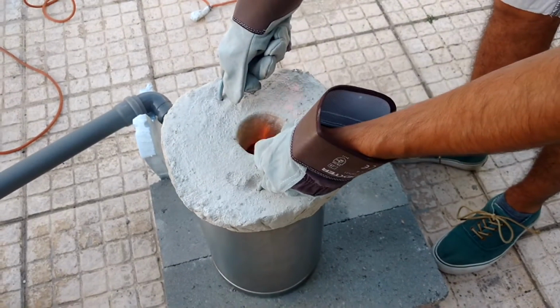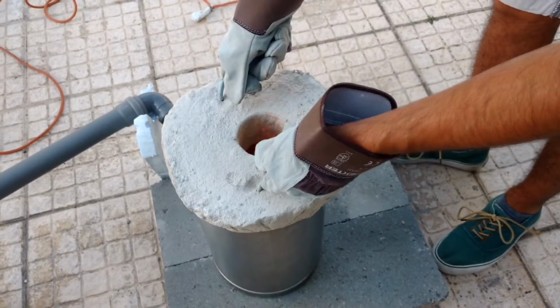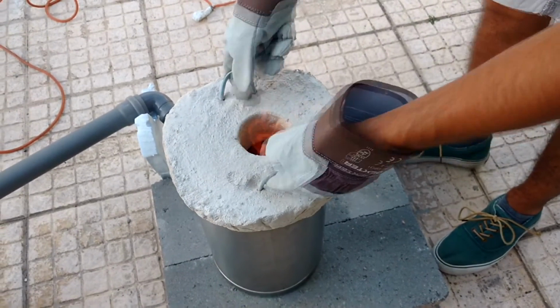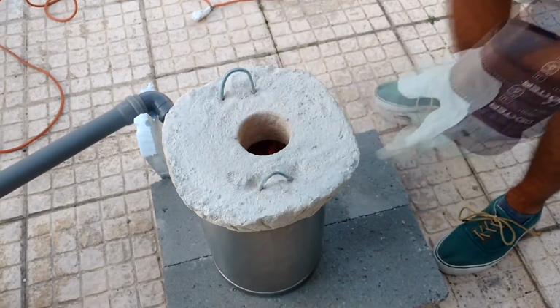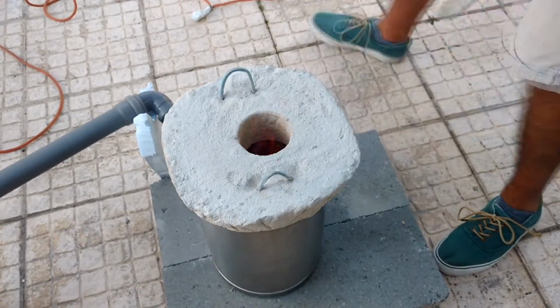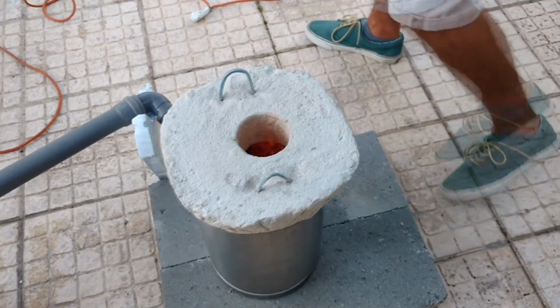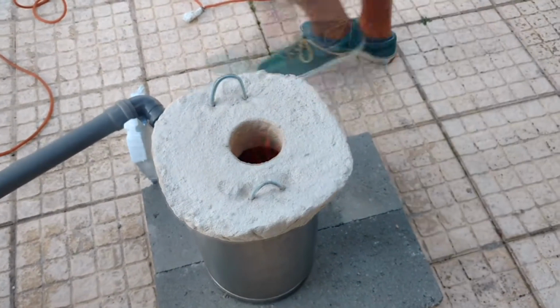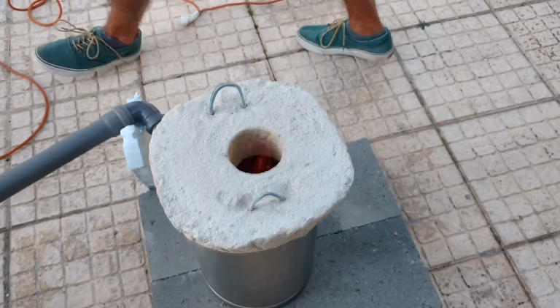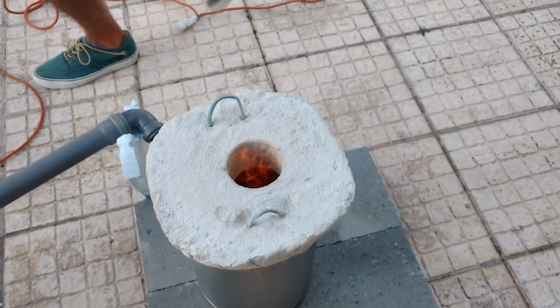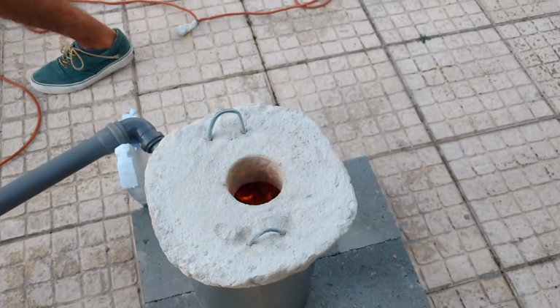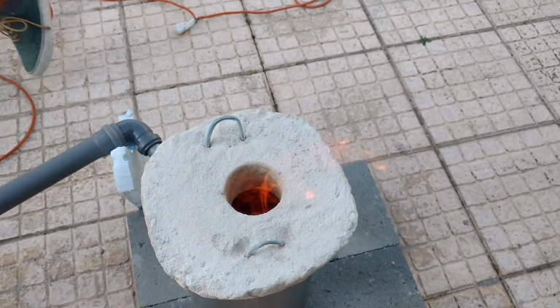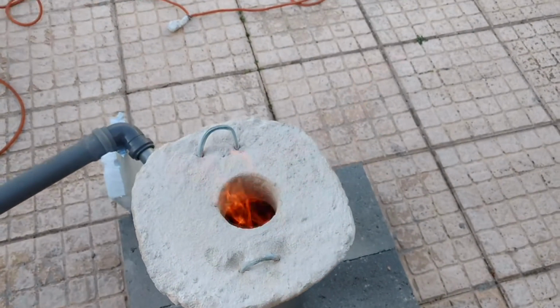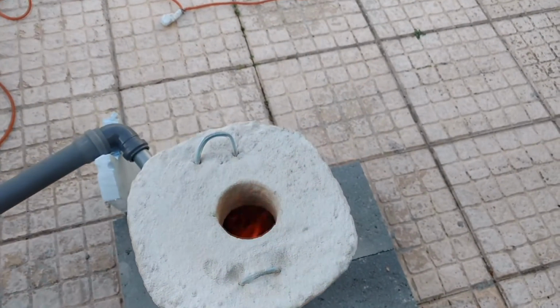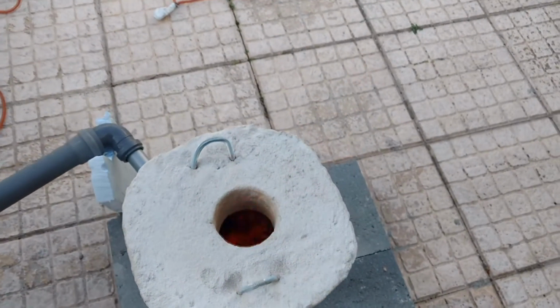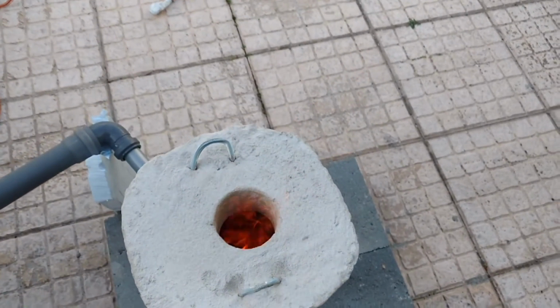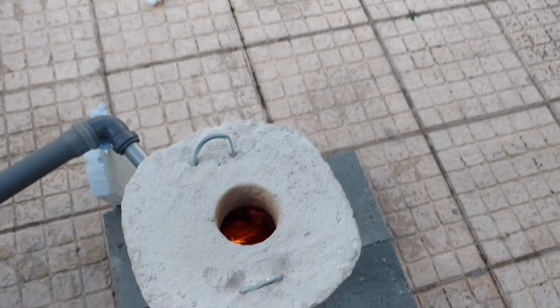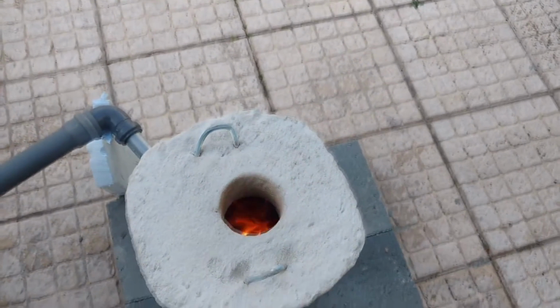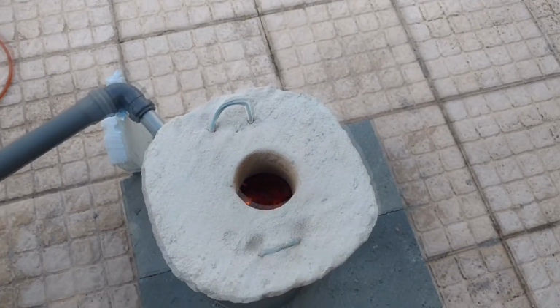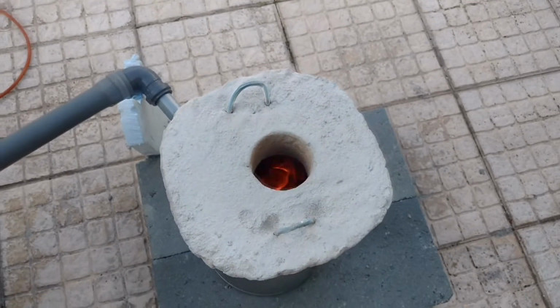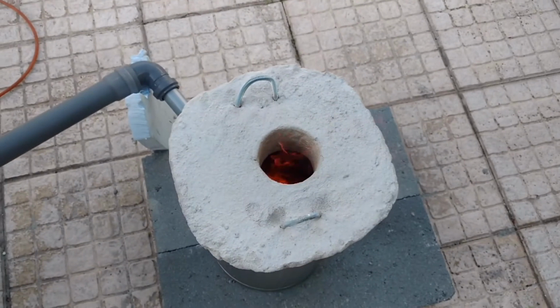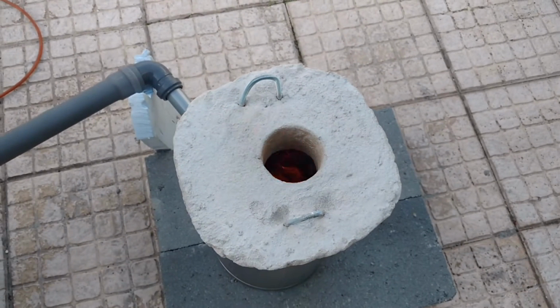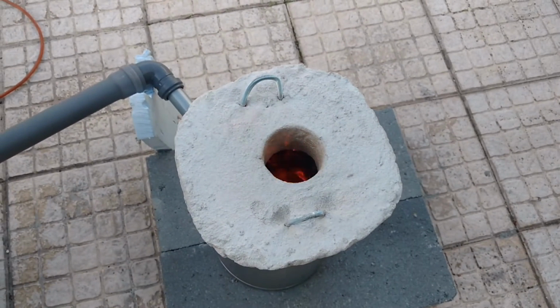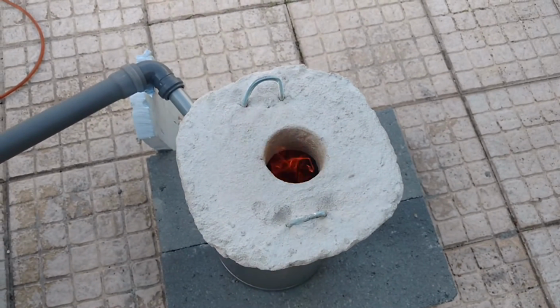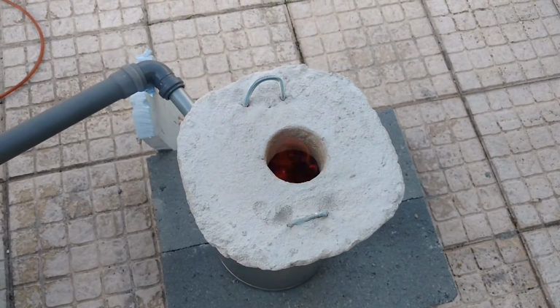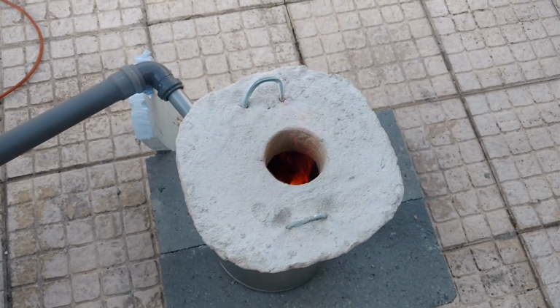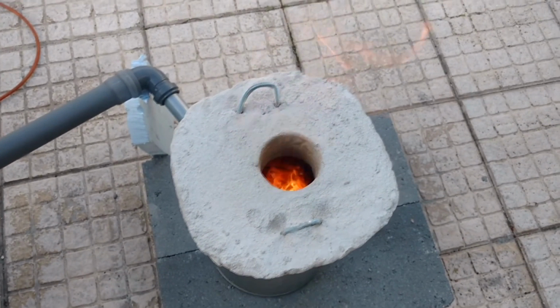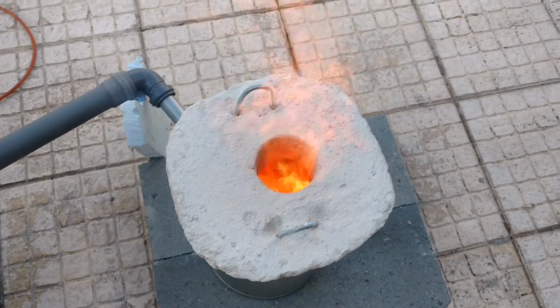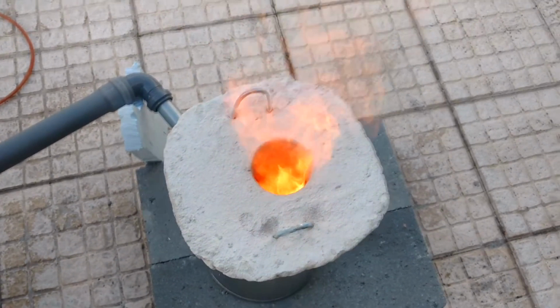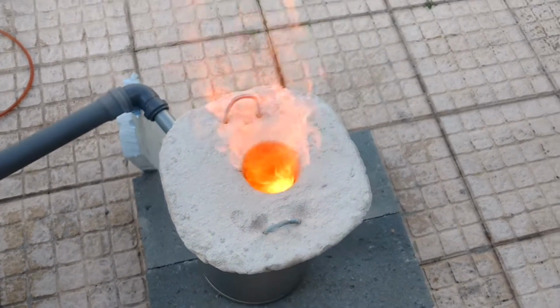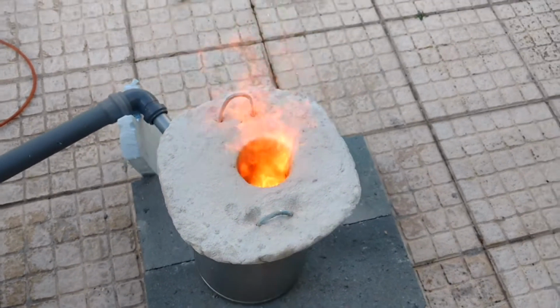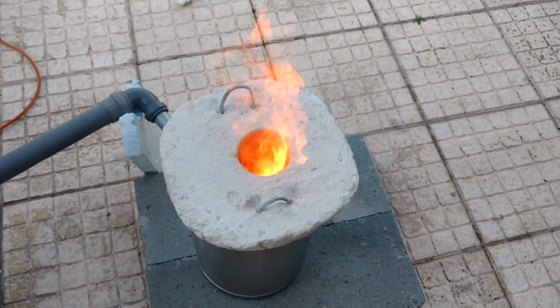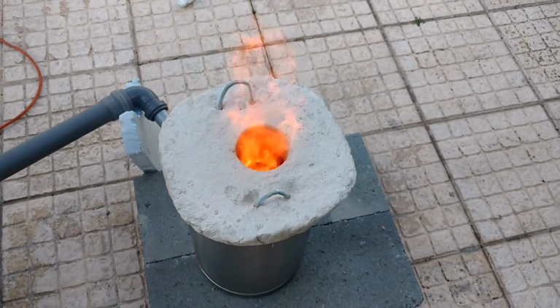In this project you will learn how to build a mini furnace capable of melting some of the most common metals in your household.